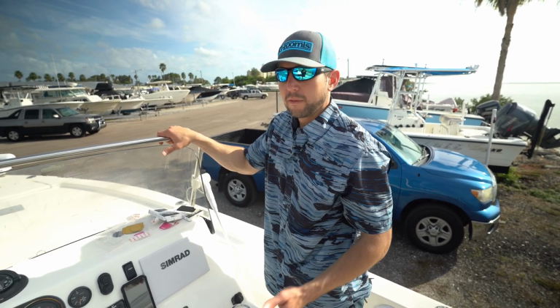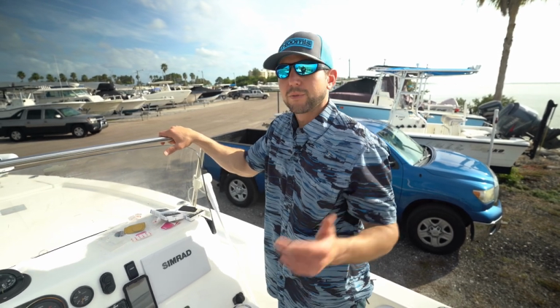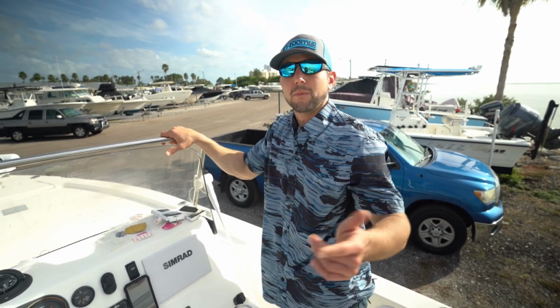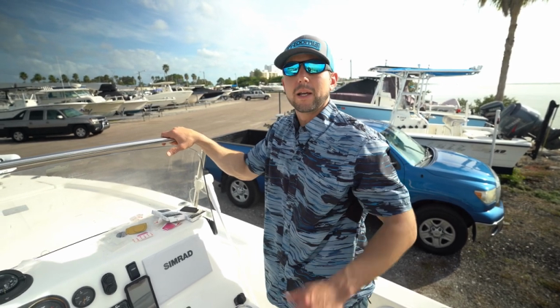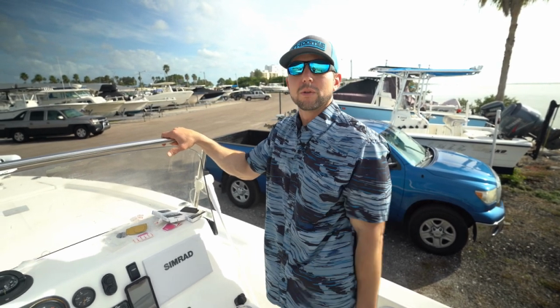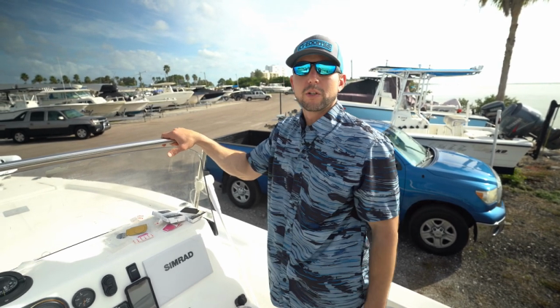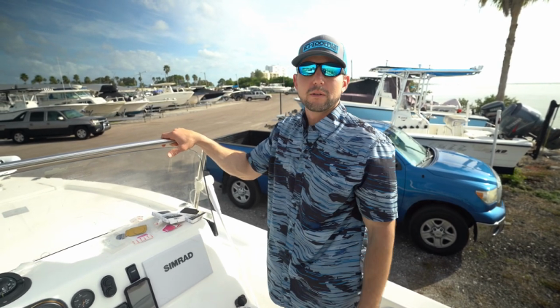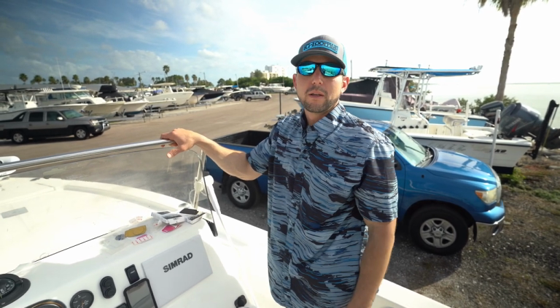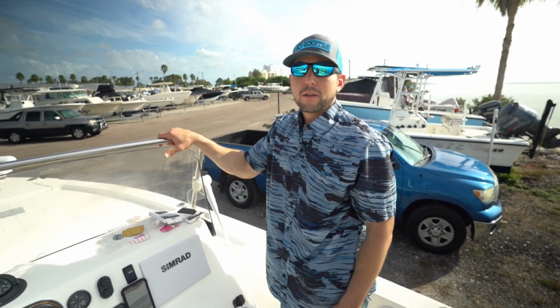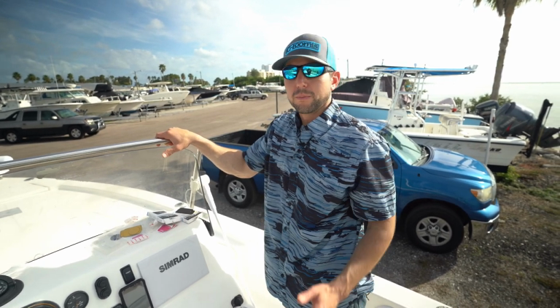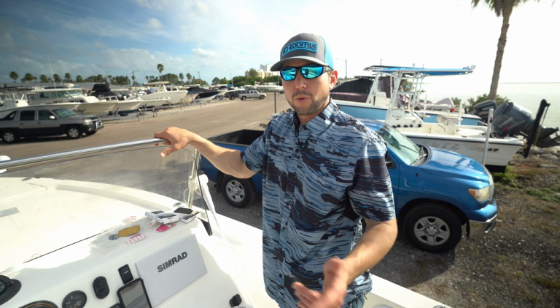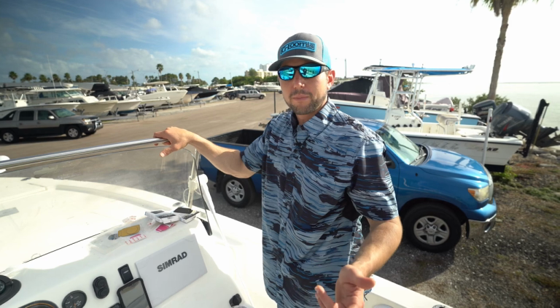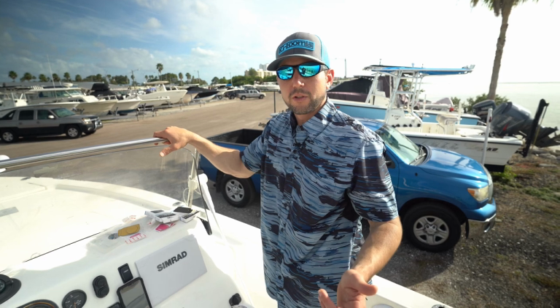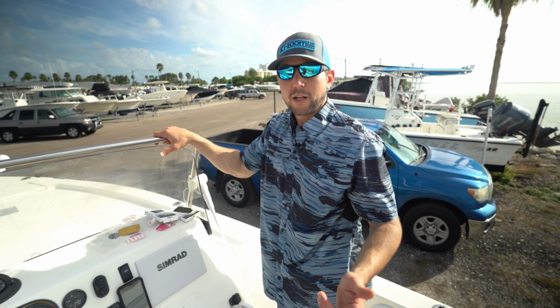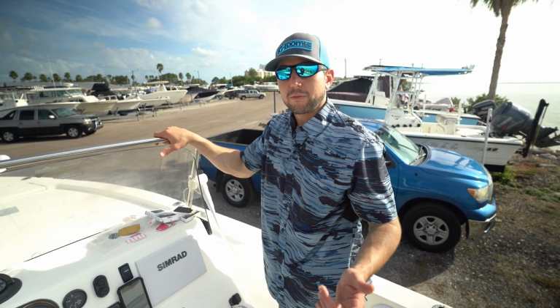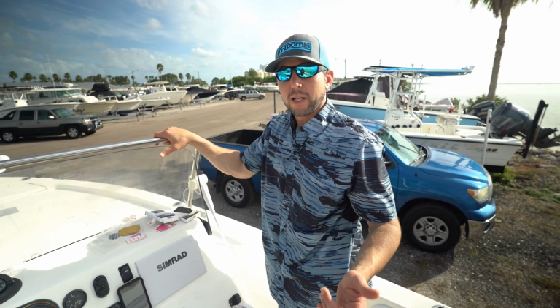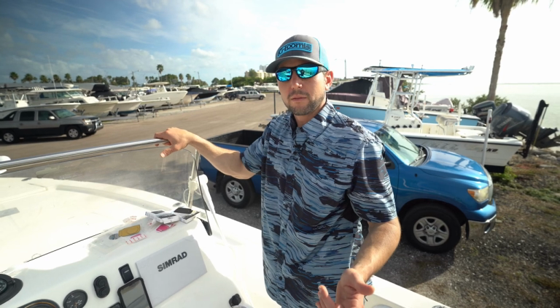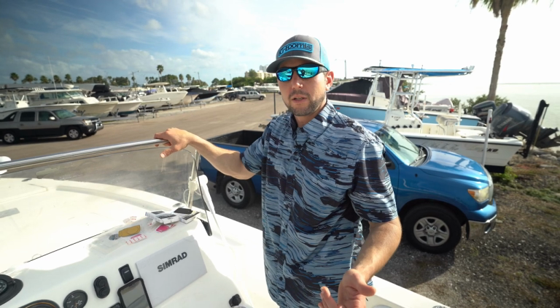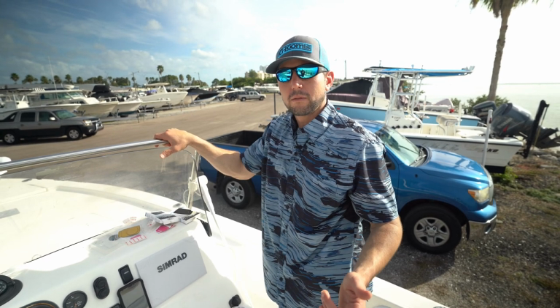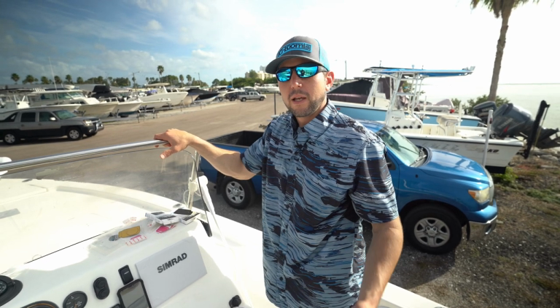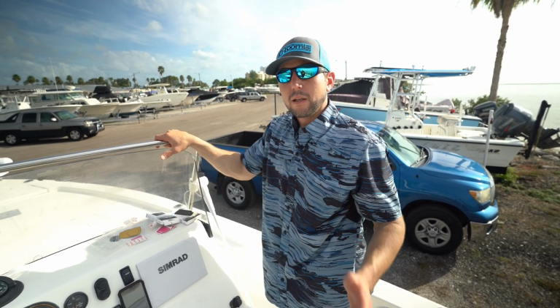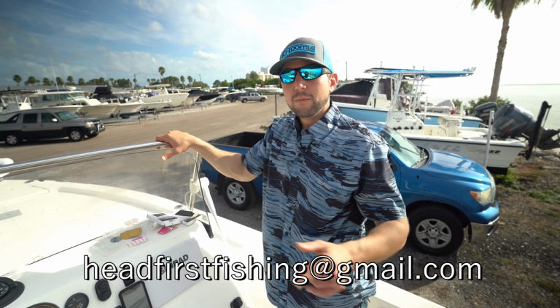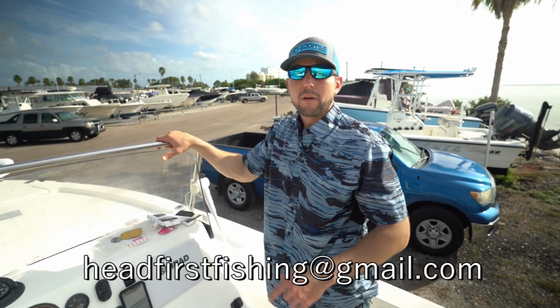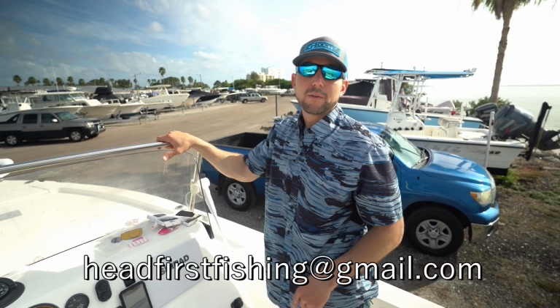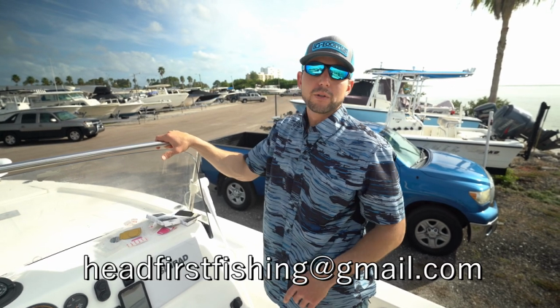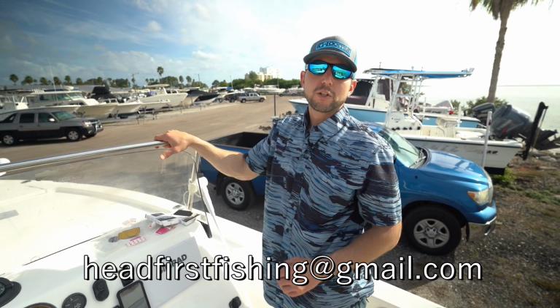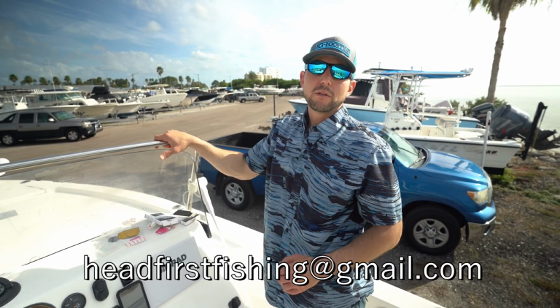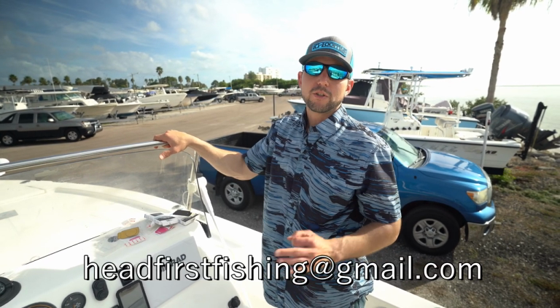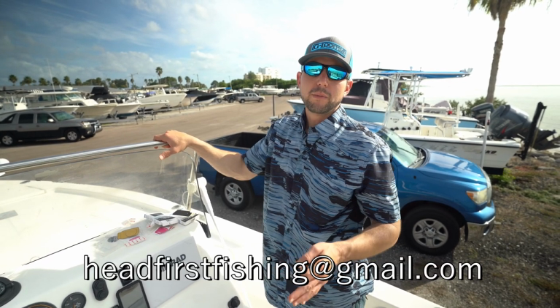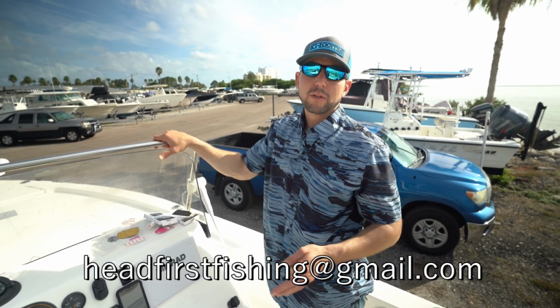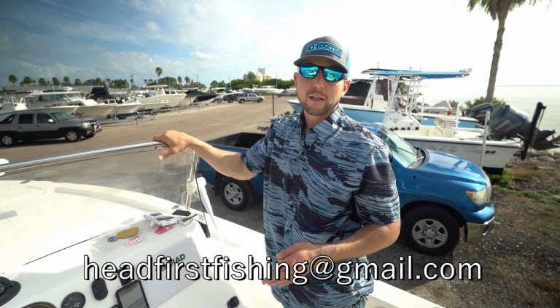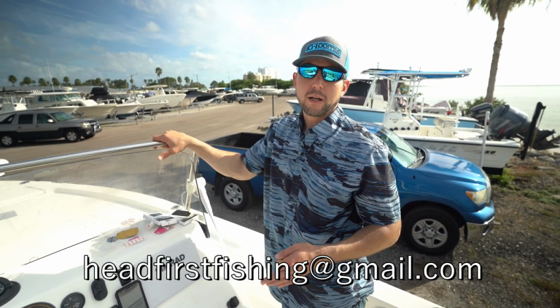Thanks for coming by Head First Fishing. Subscribe to the channel if you like the video. Email headfirstfishing@gmail.com.